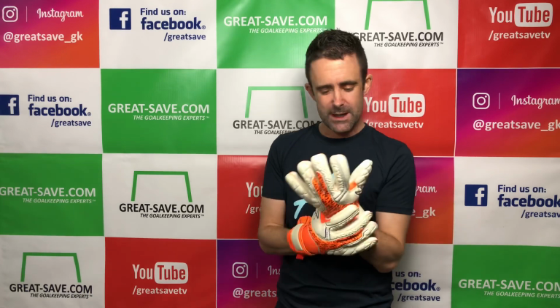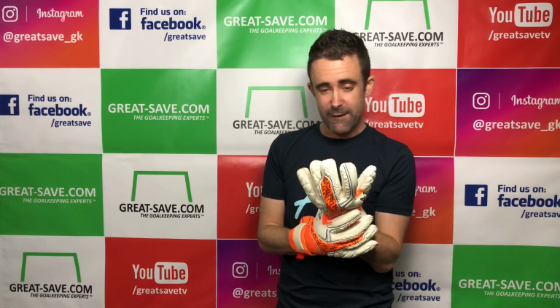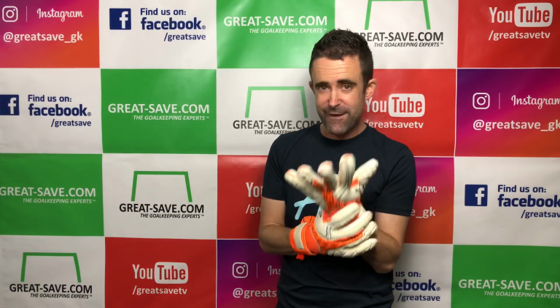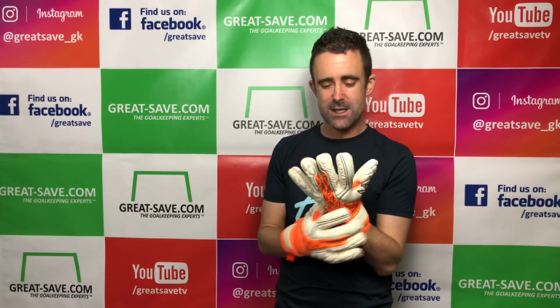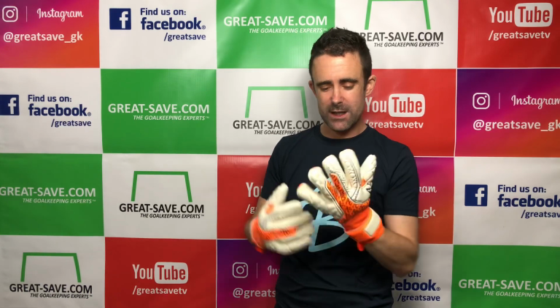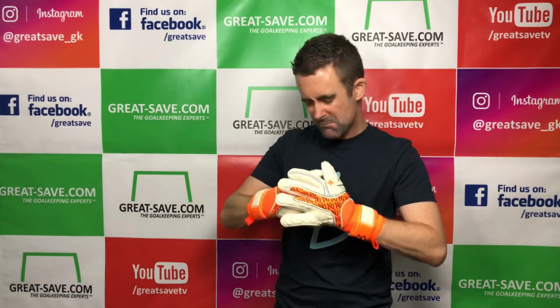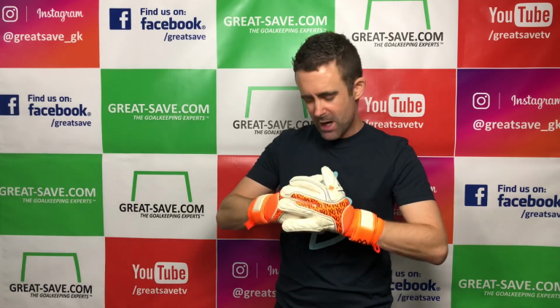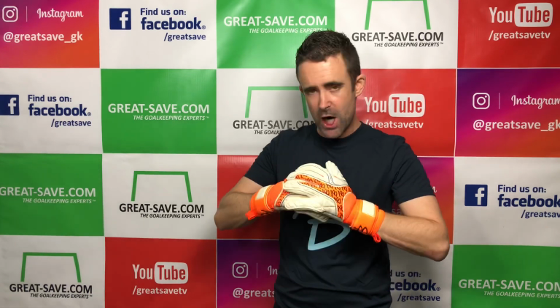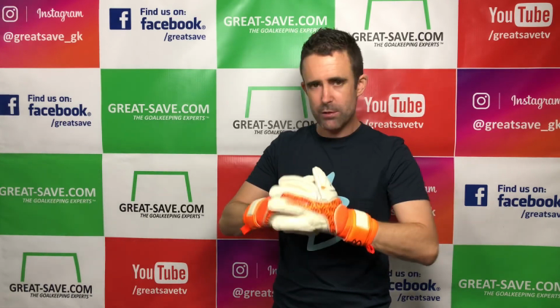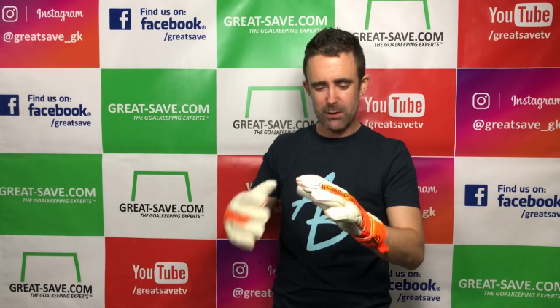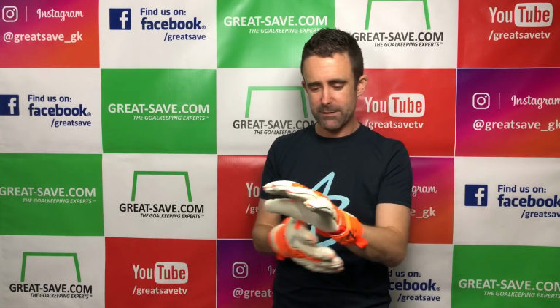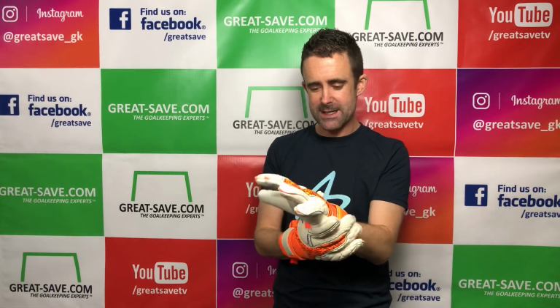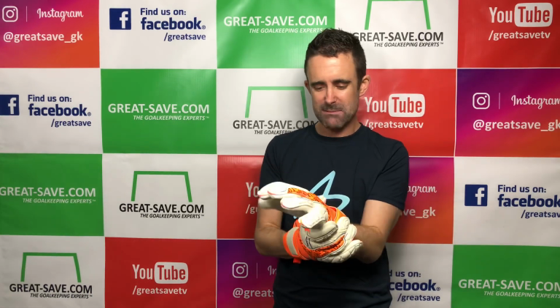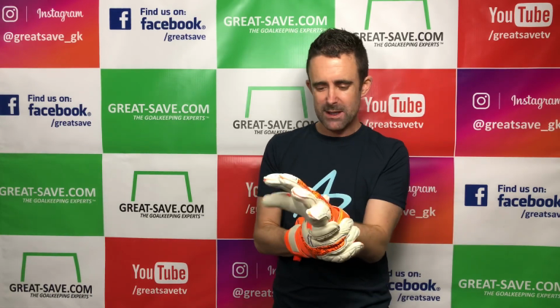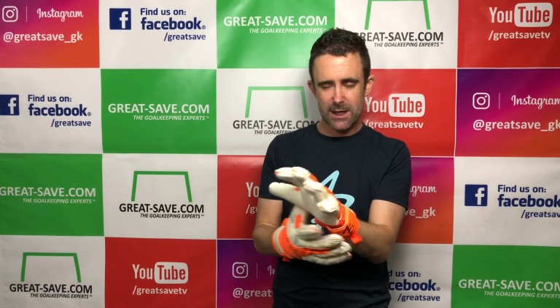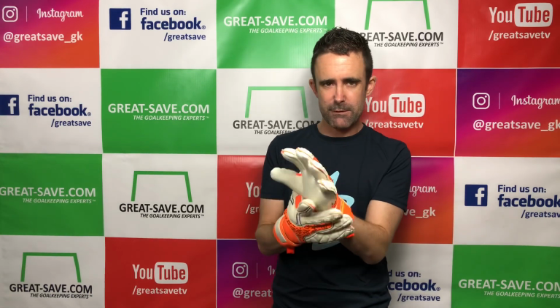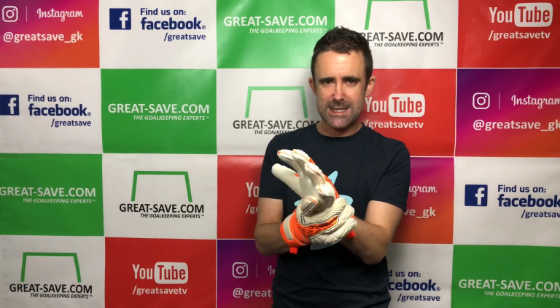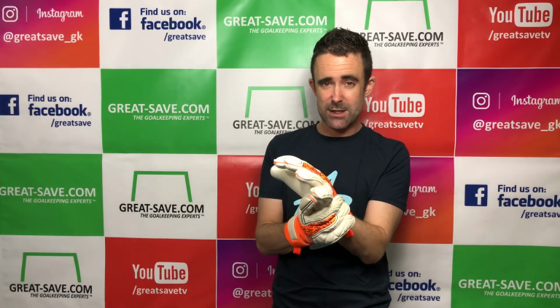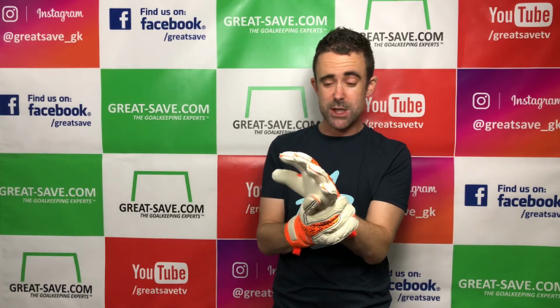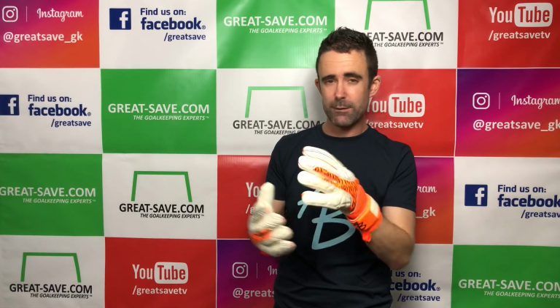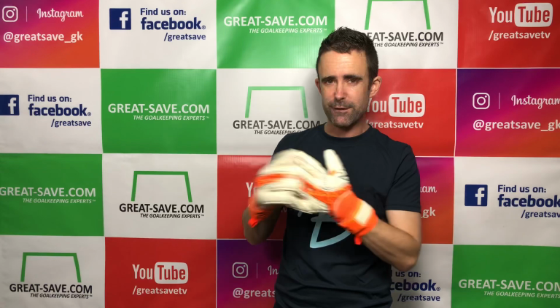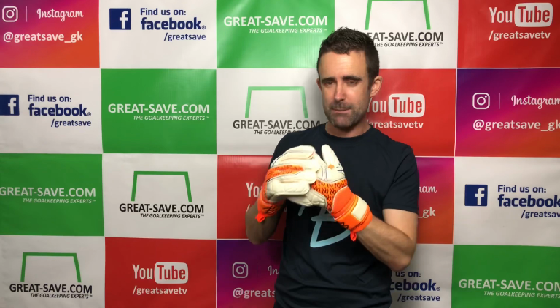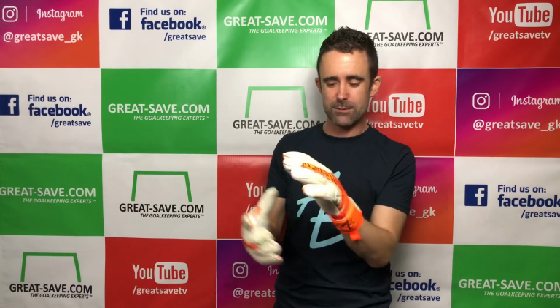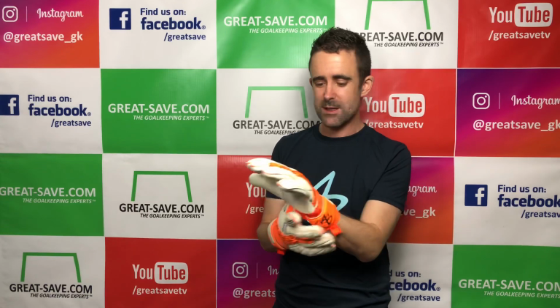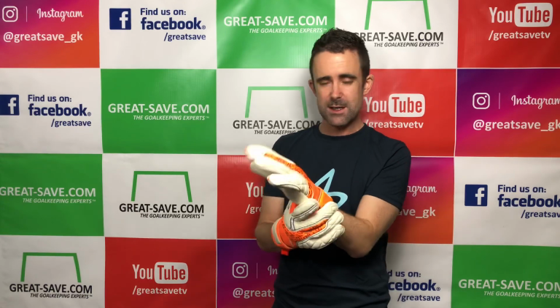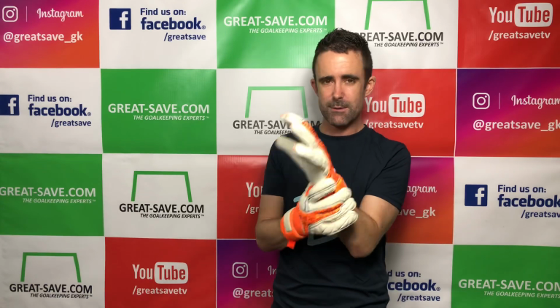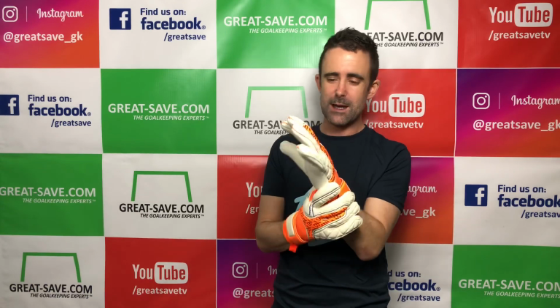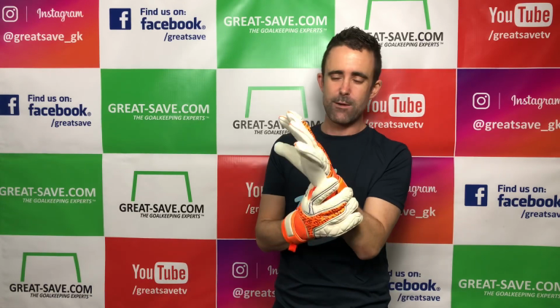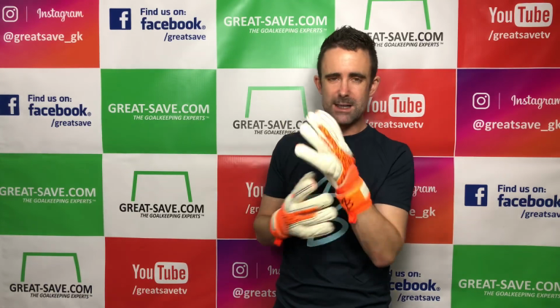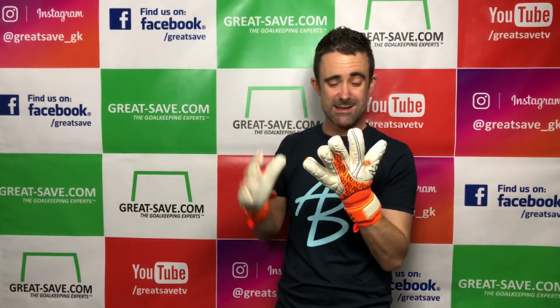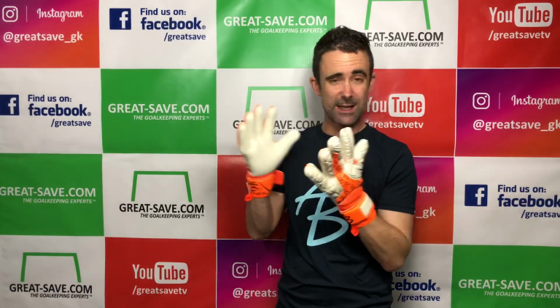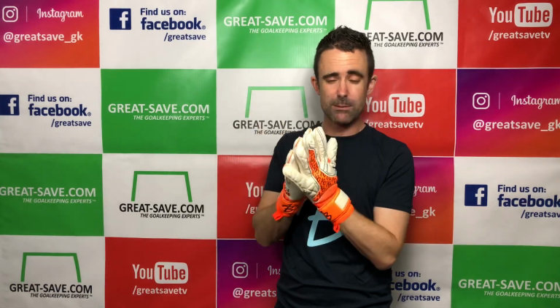It fits like a hundred pound glove, and it's a glove that retails at just under 50 pounds. So the value for money here is incredible.